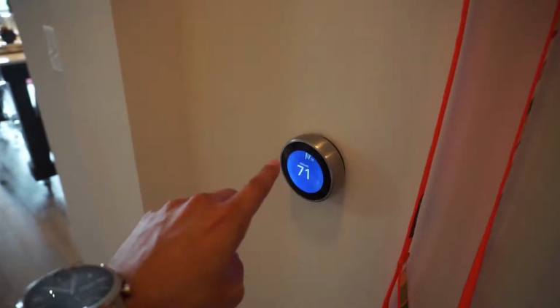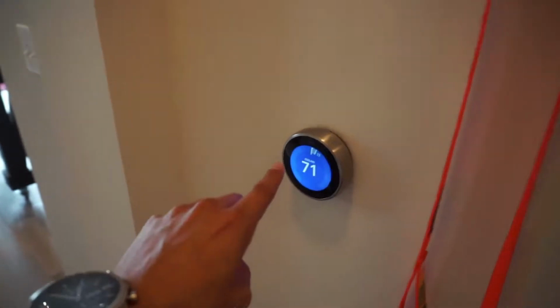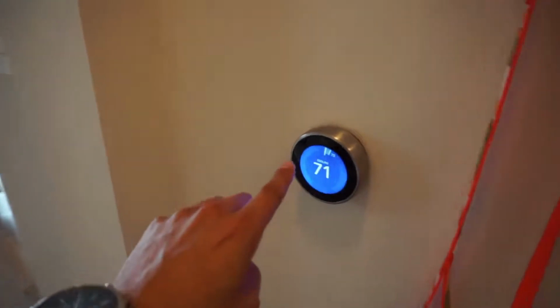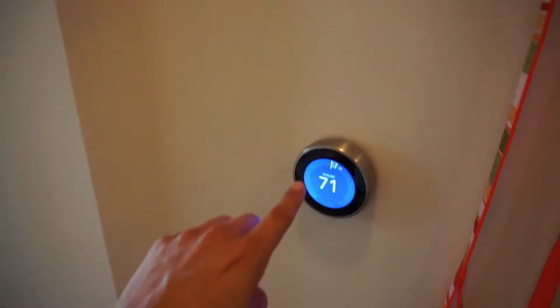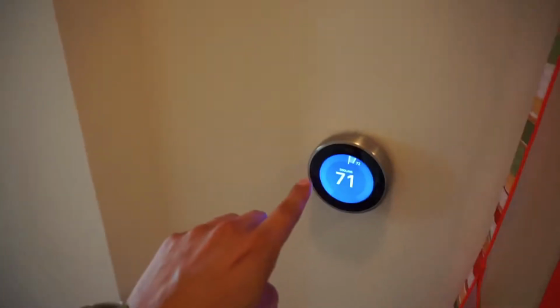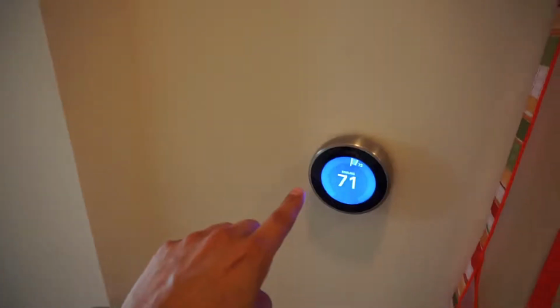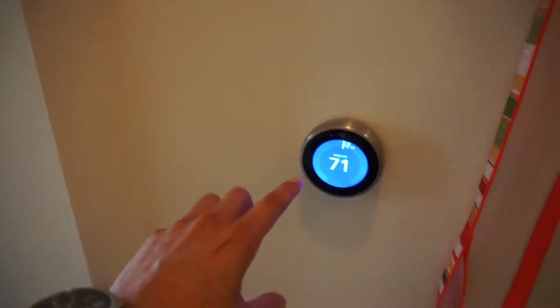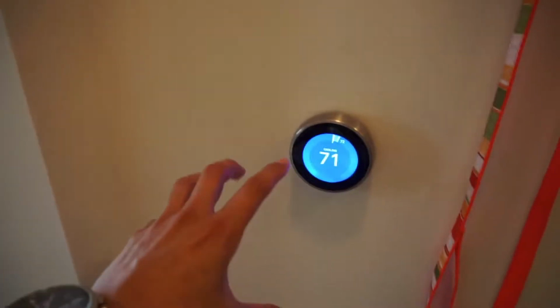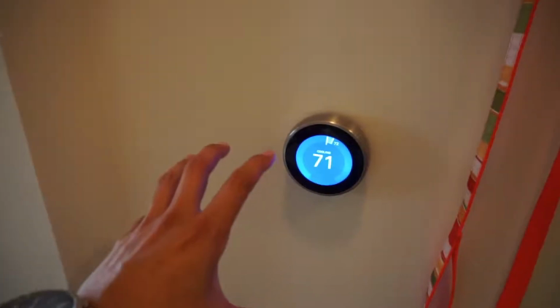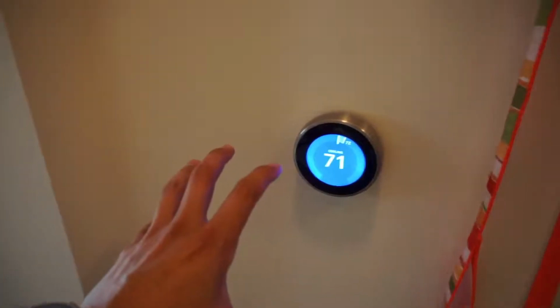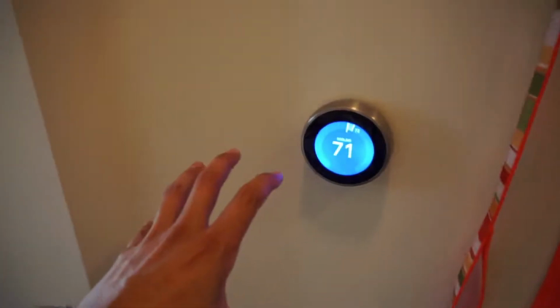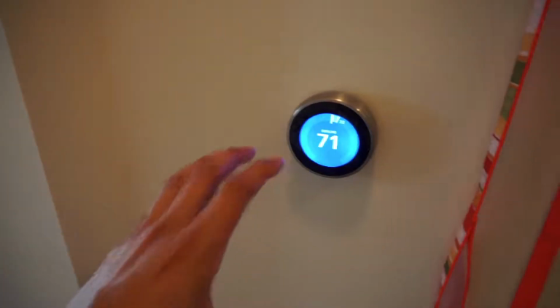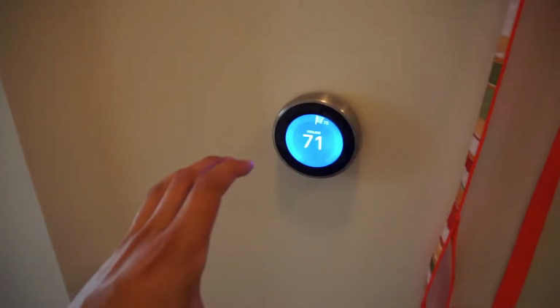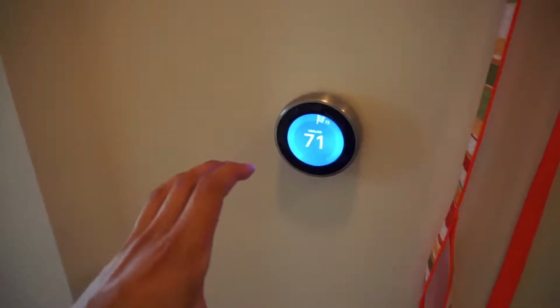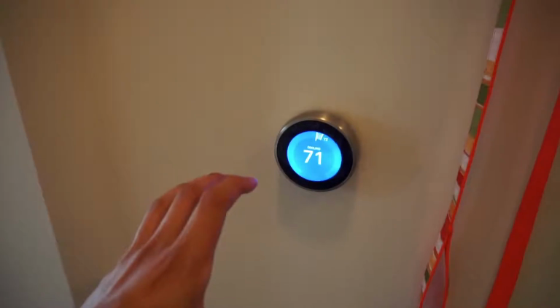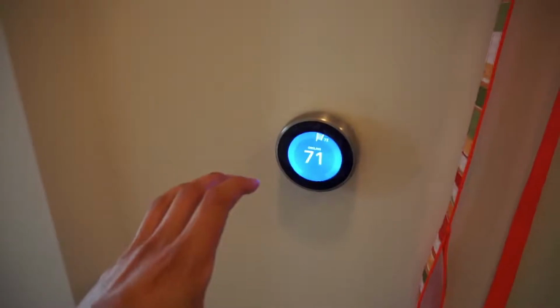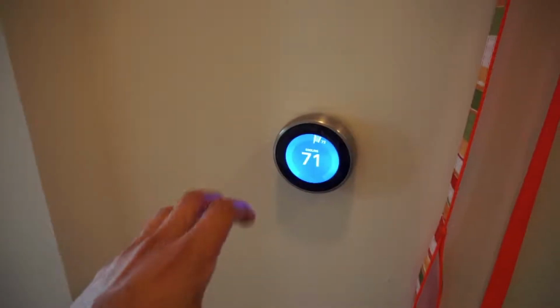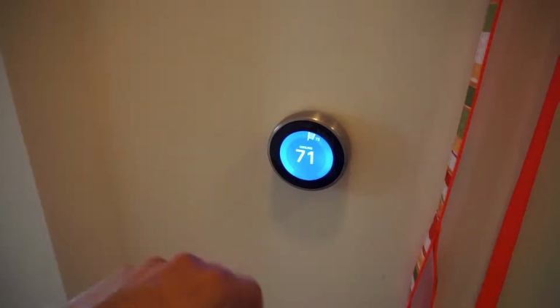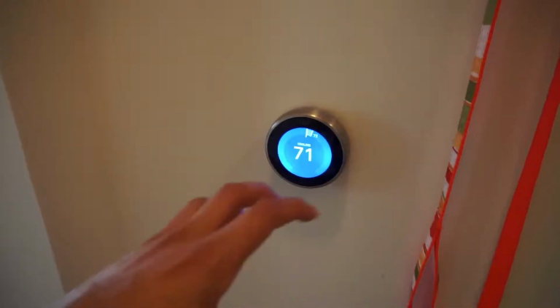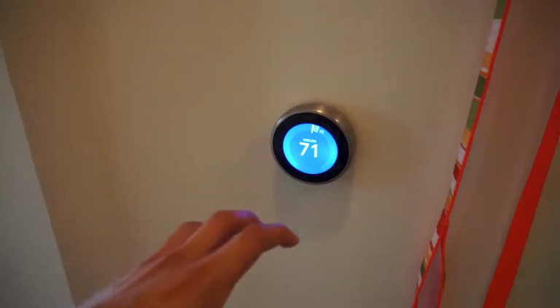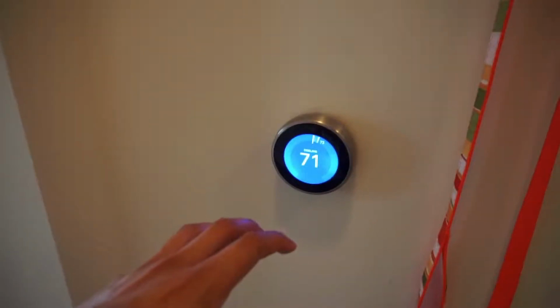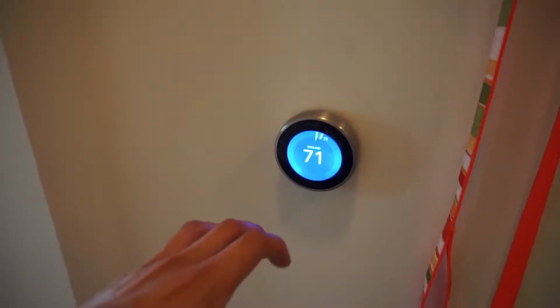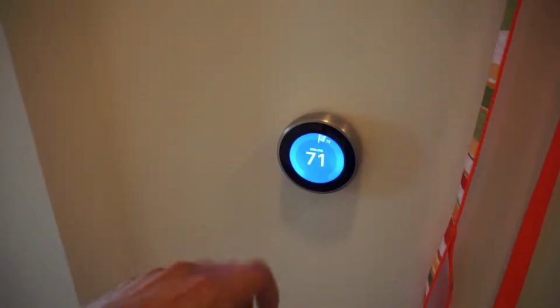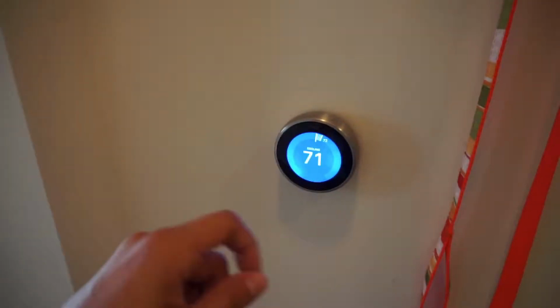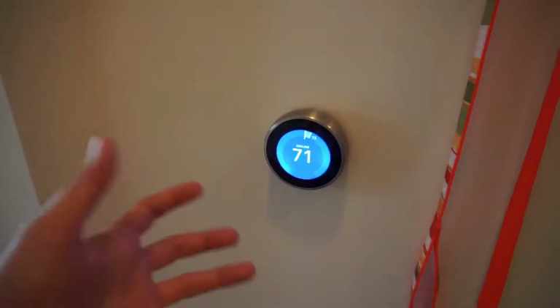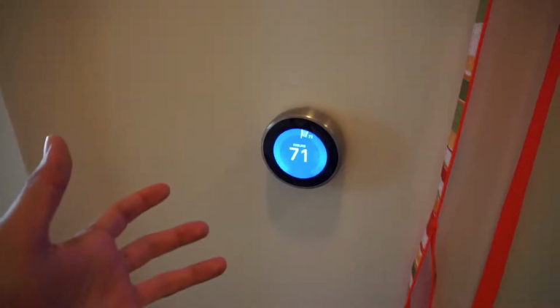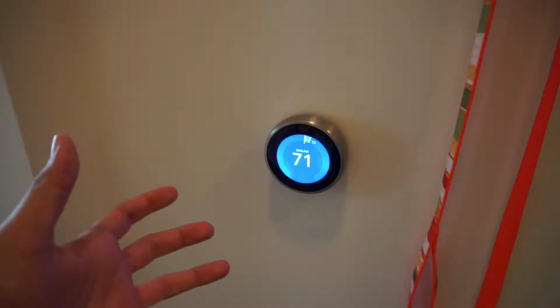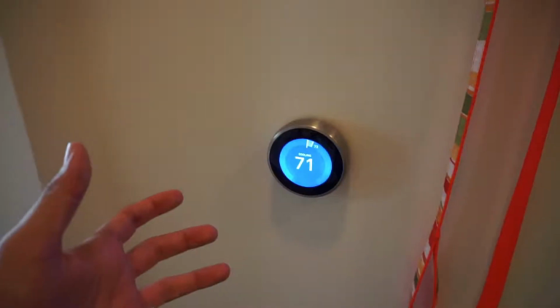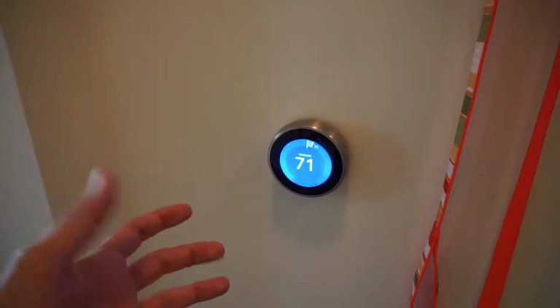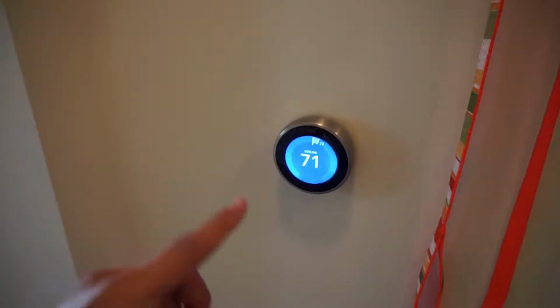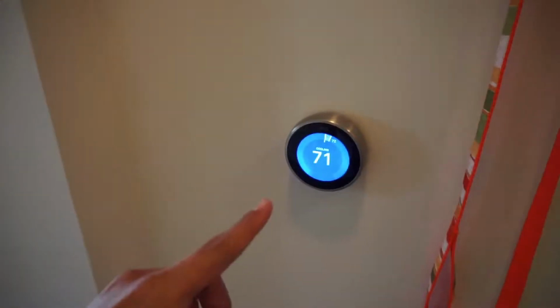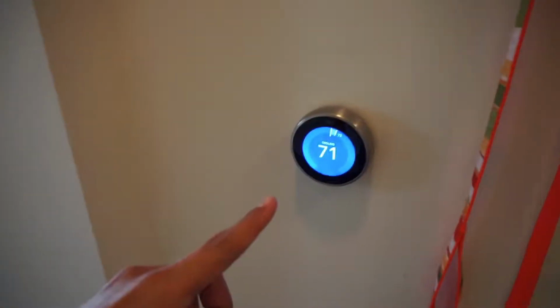This is a Nest. You can download the app on your phone and control the AC directly from your phone. That's awesome.